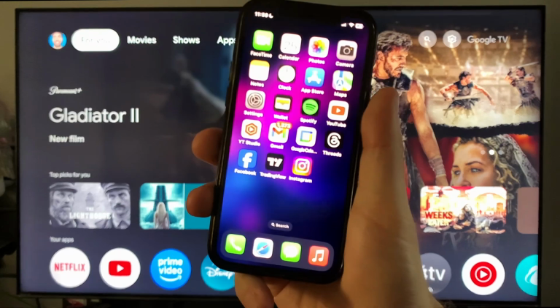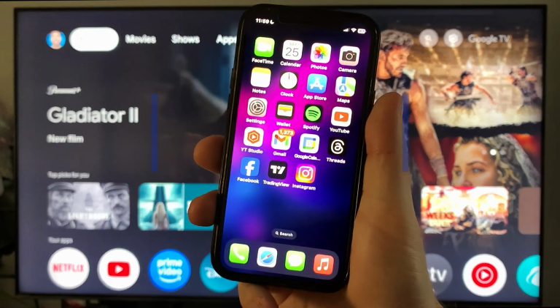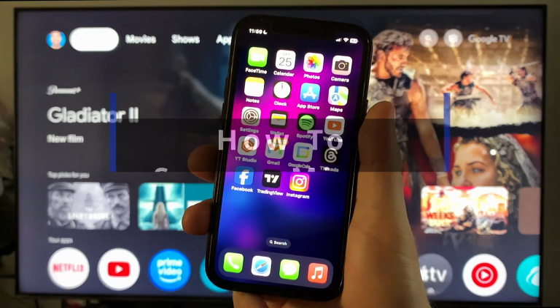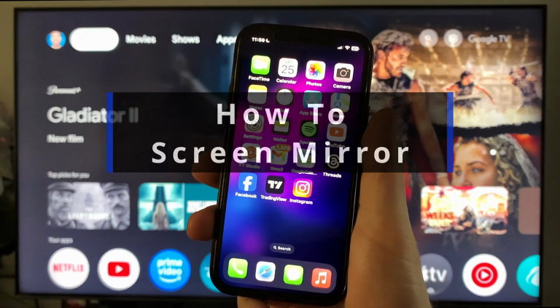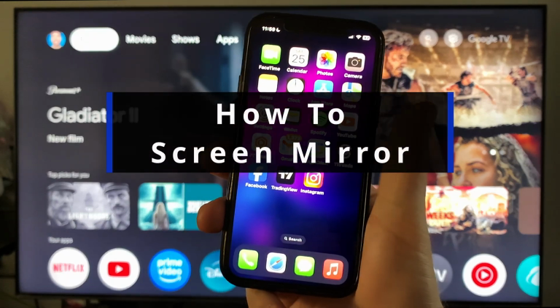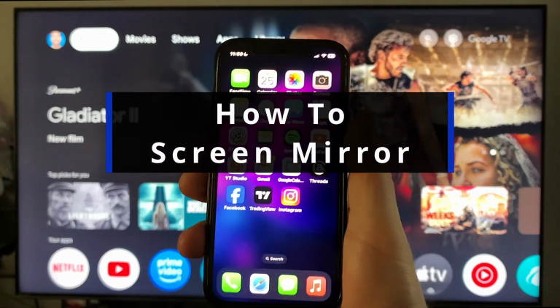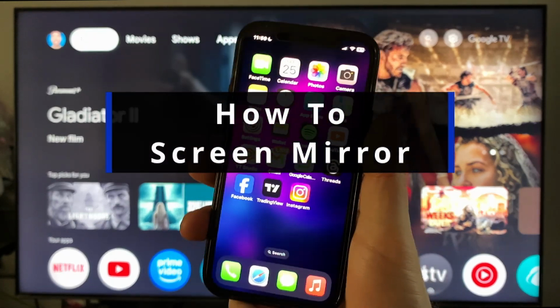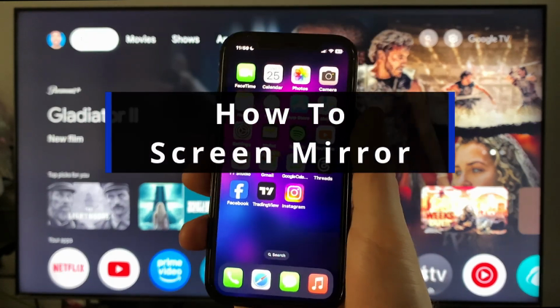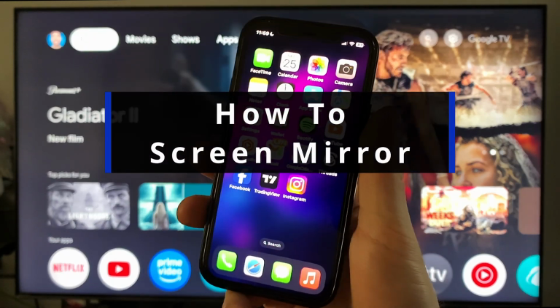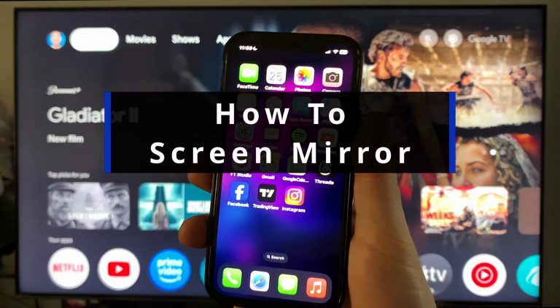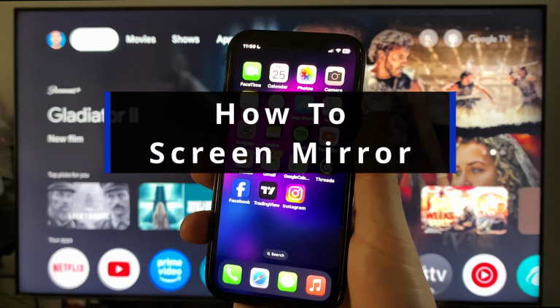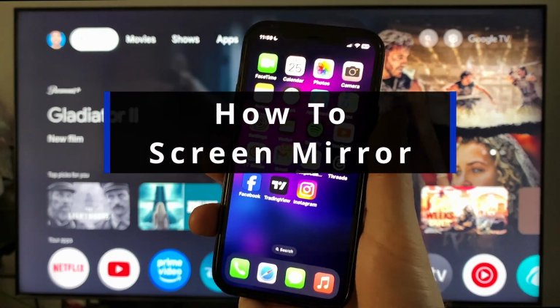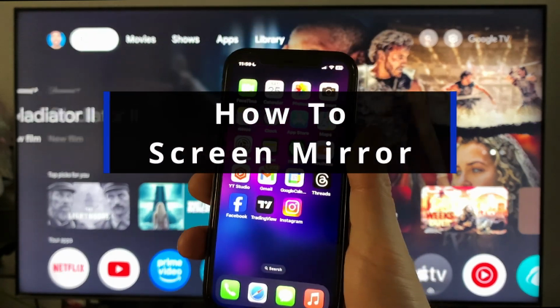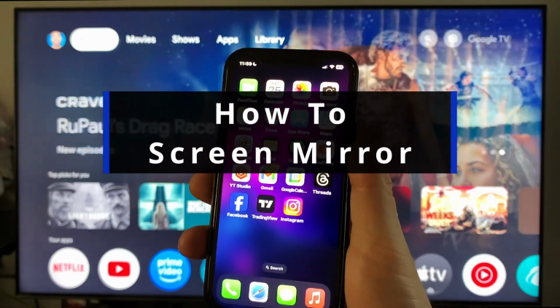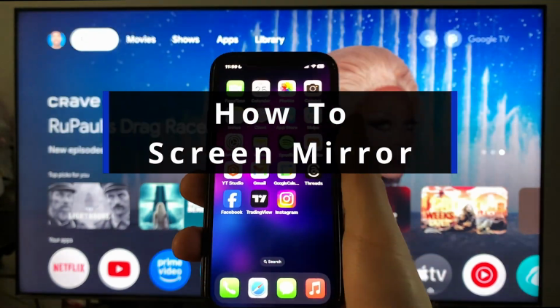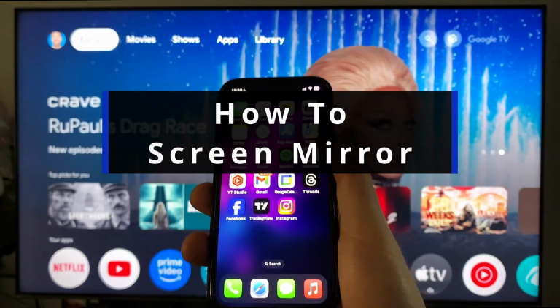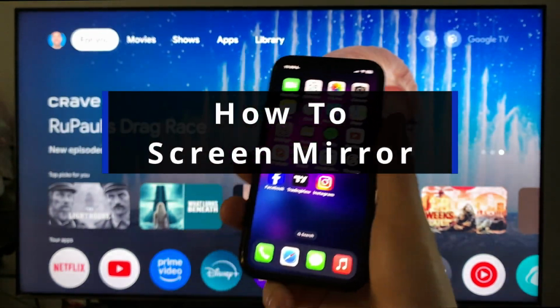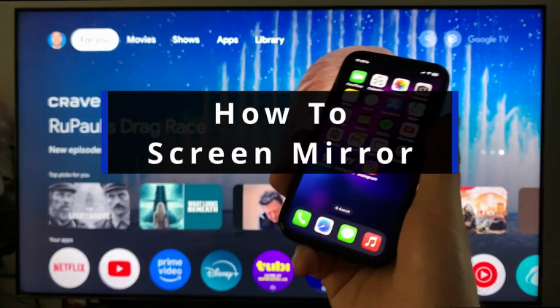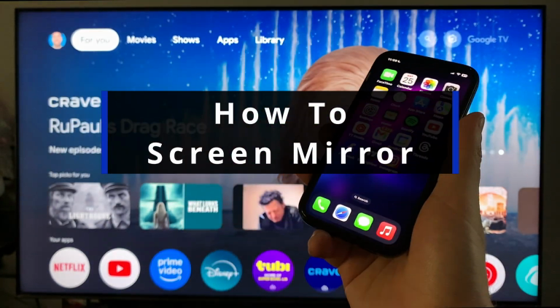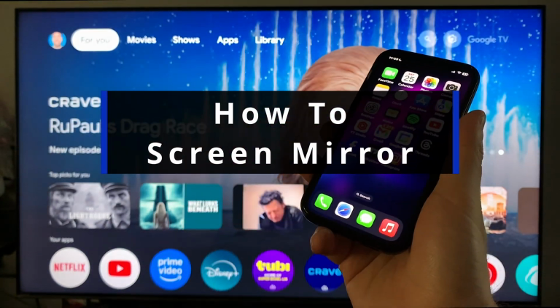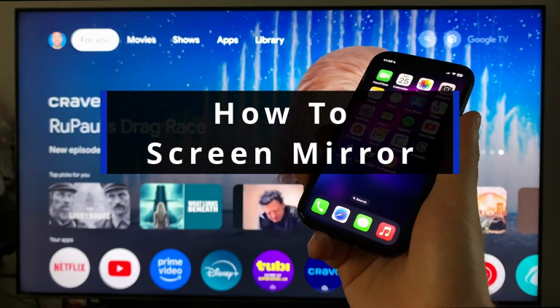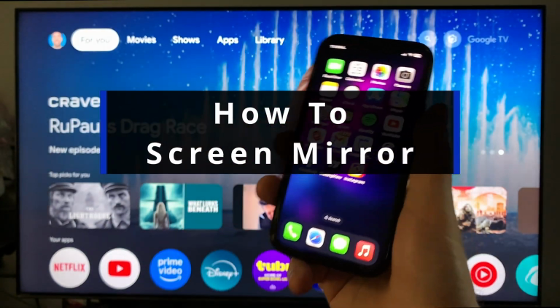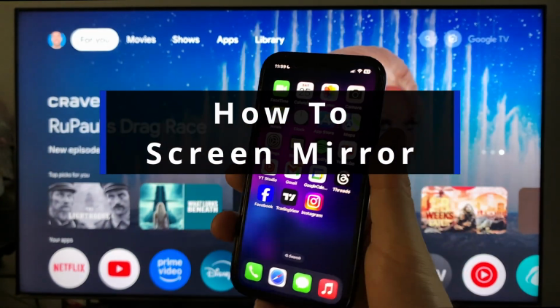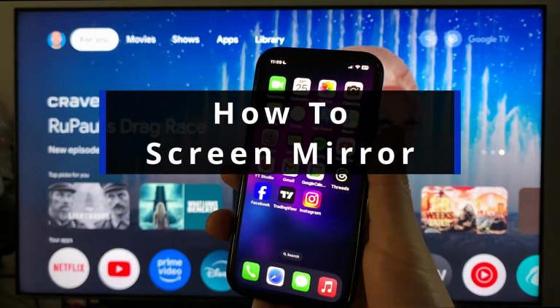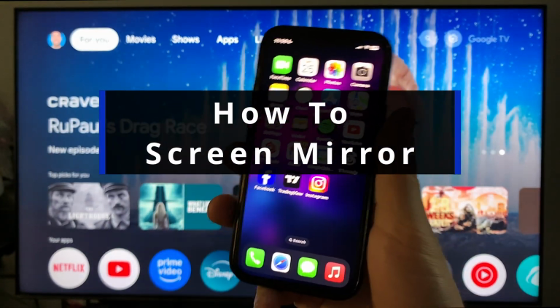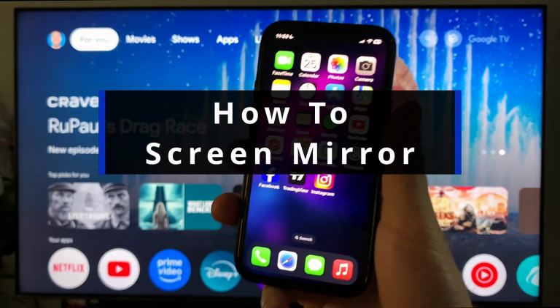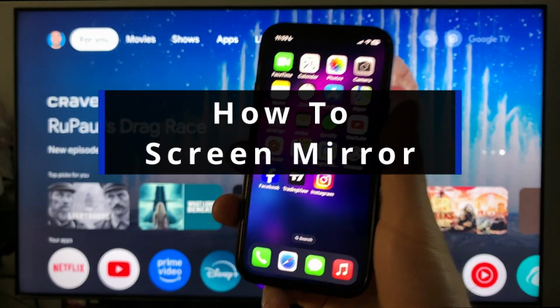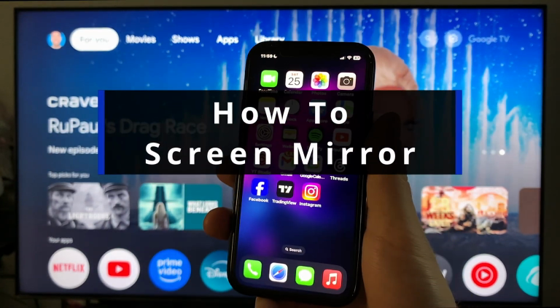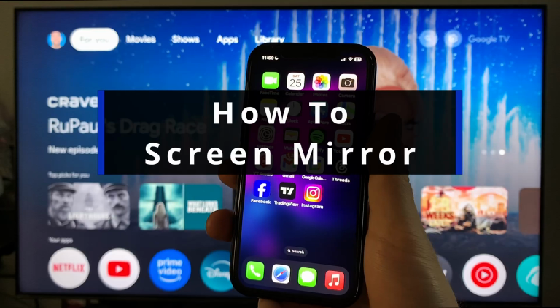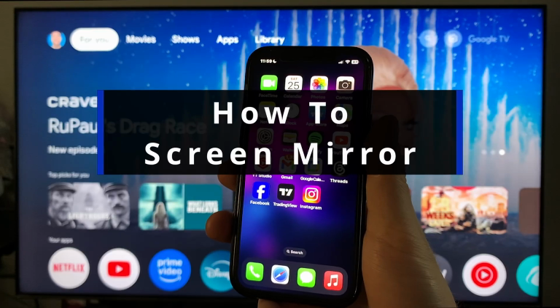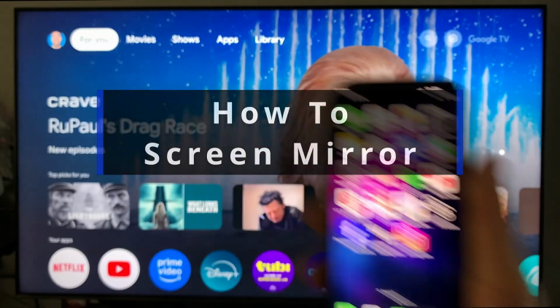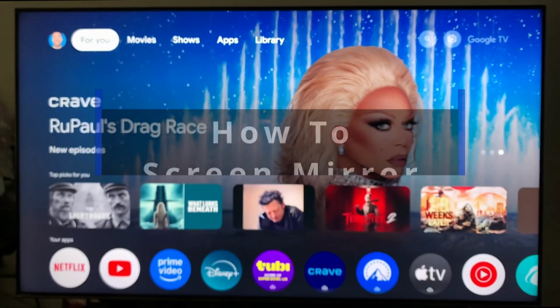In this guide I'll show you how to screen mirror your iPhone to your Google TV, whether it's a Hisense or Sony TV.